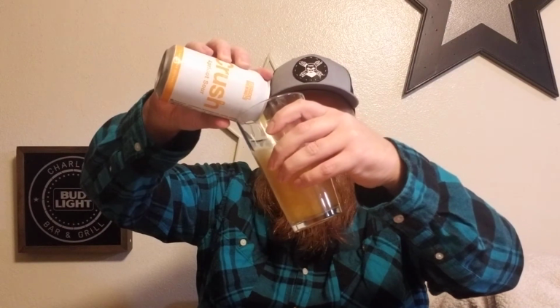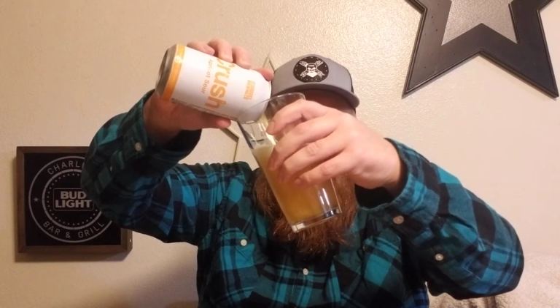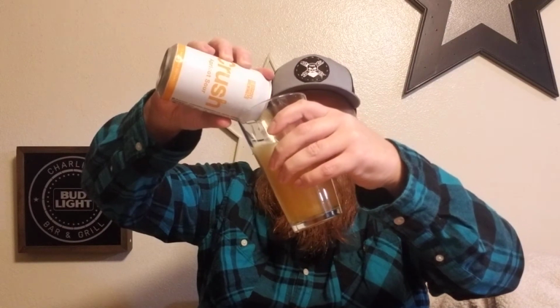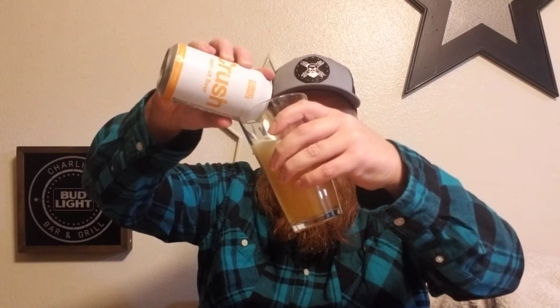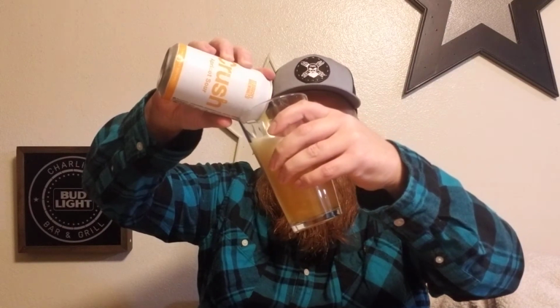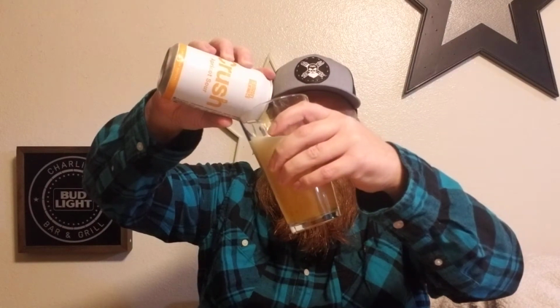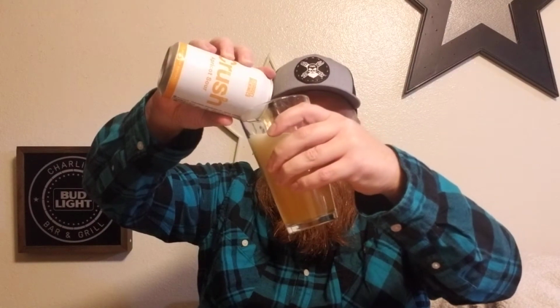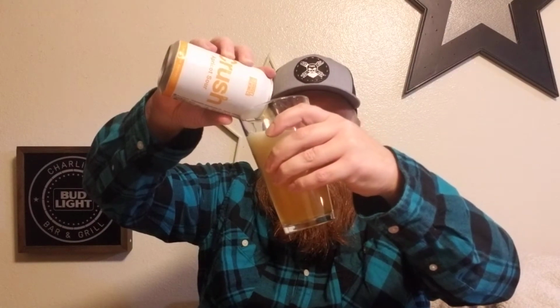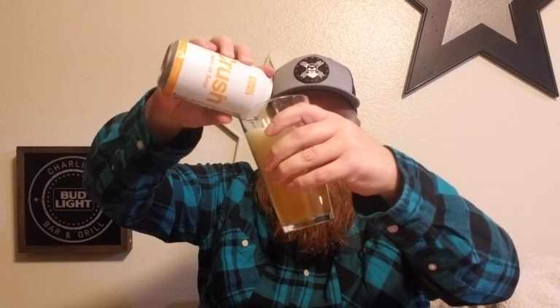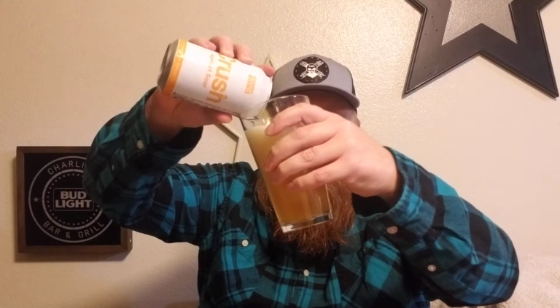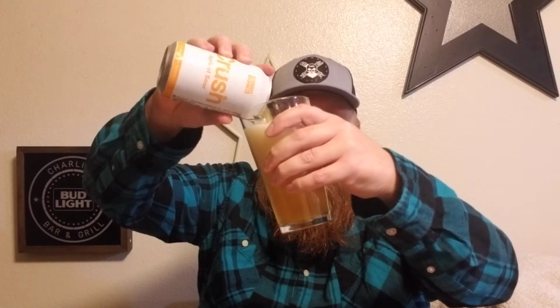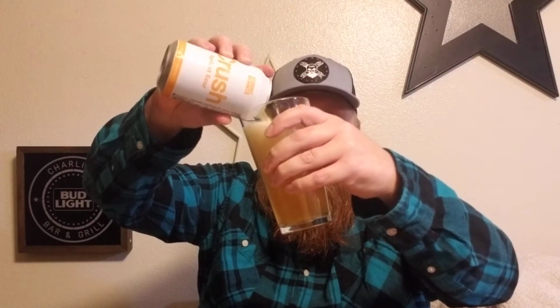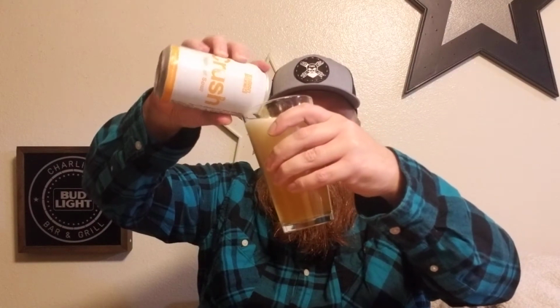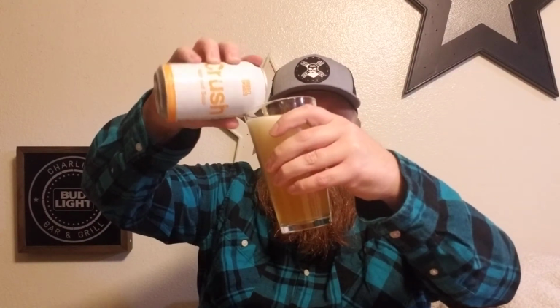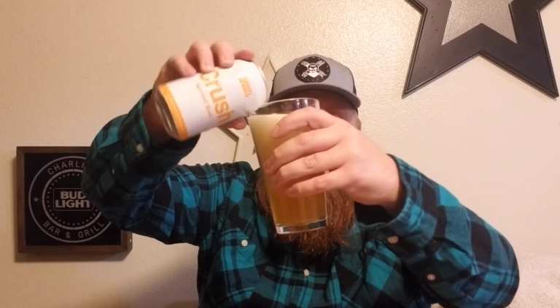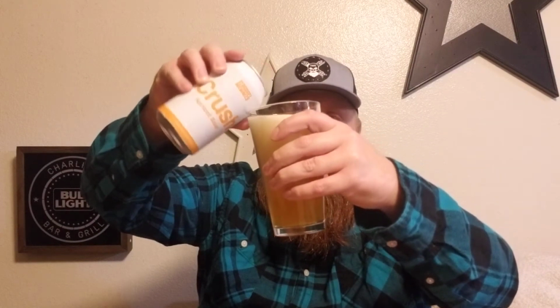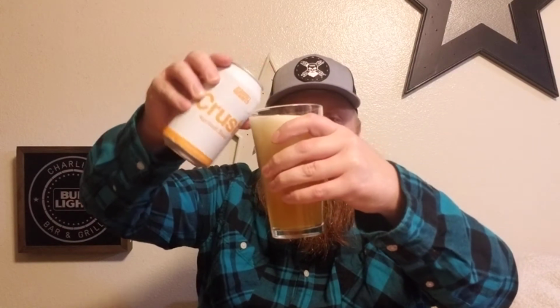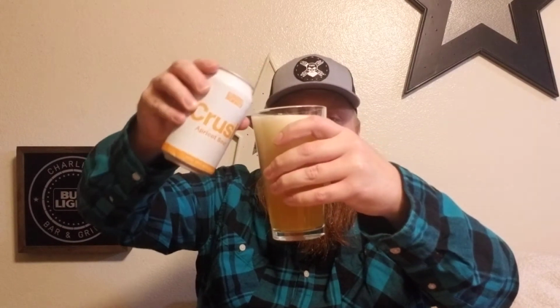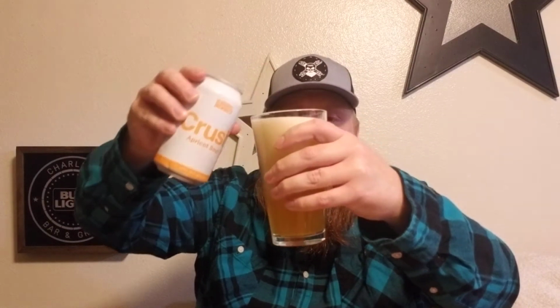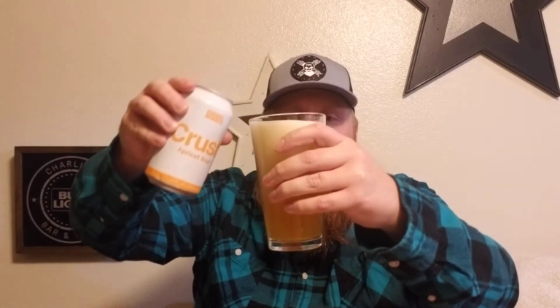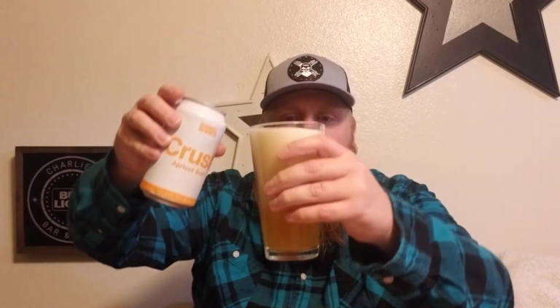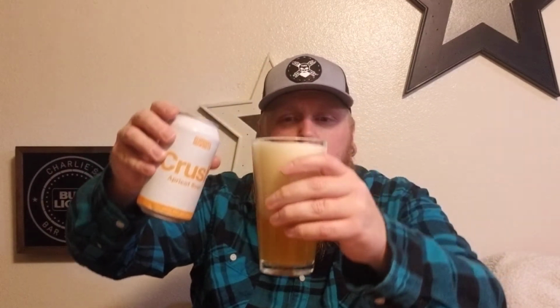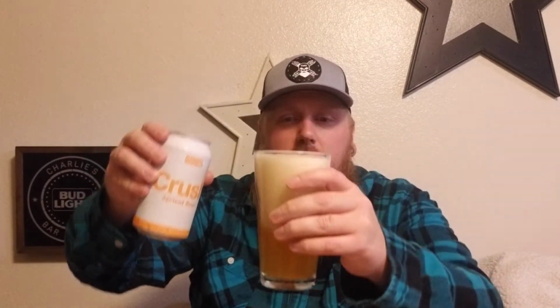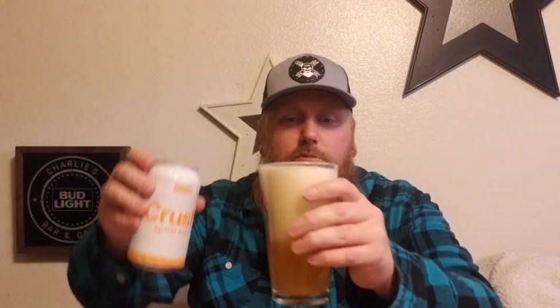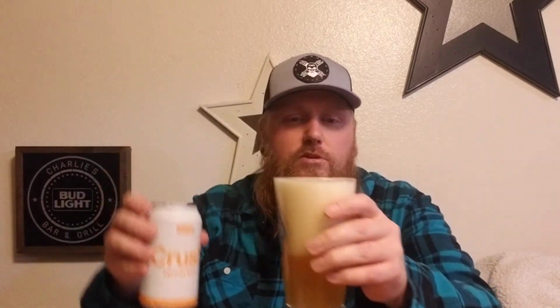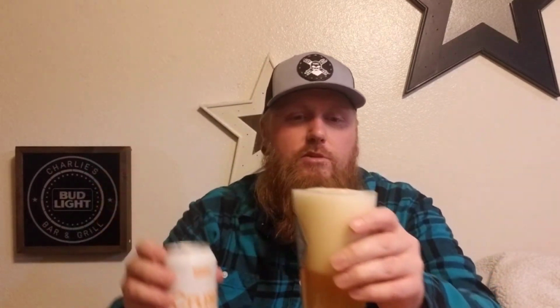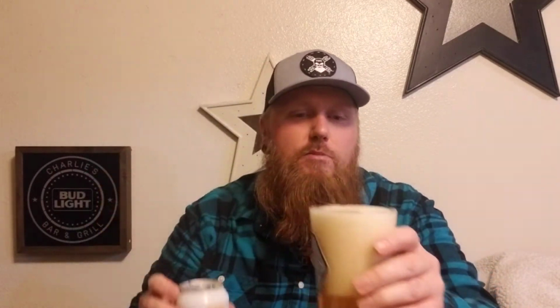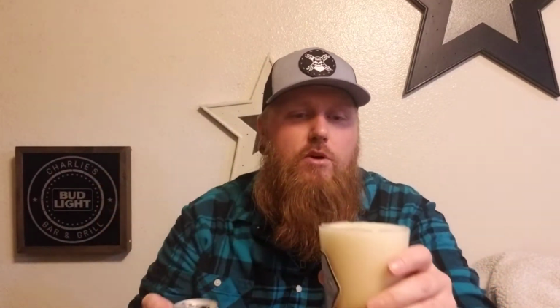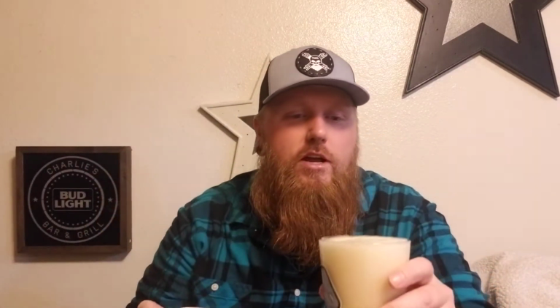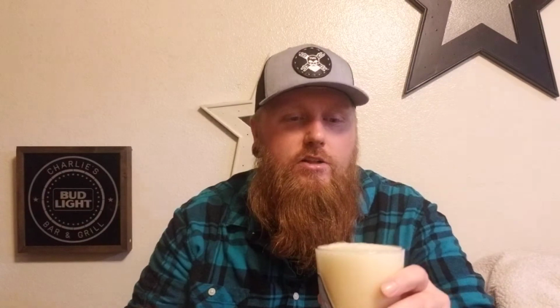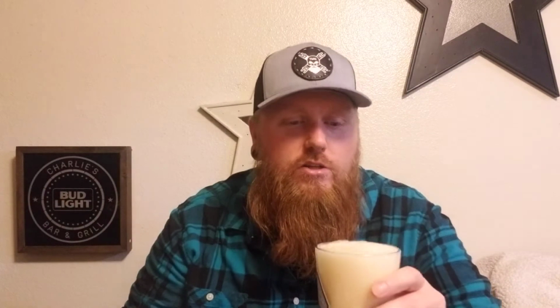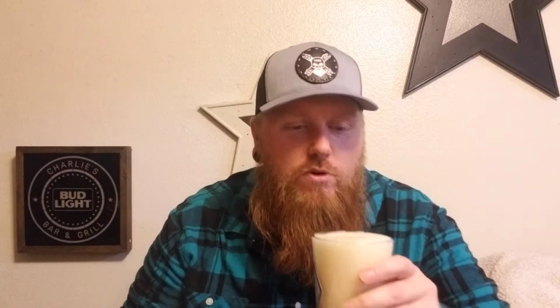Look at that beautiful color. There's a little bit more head on this one.